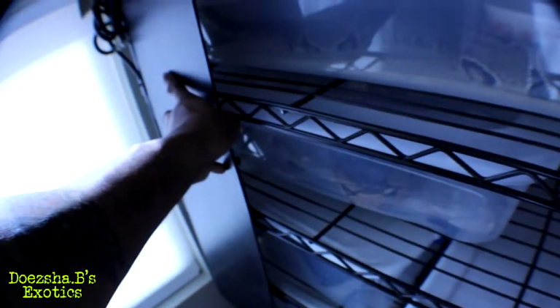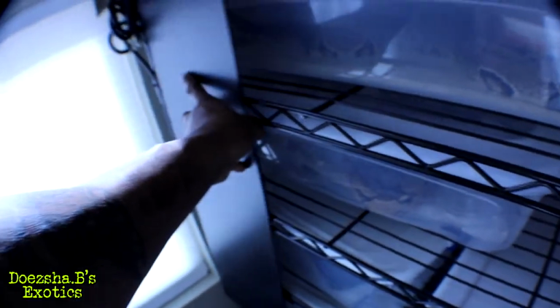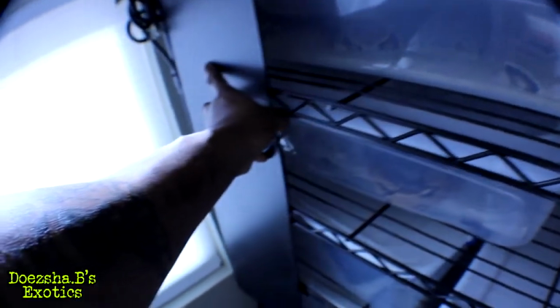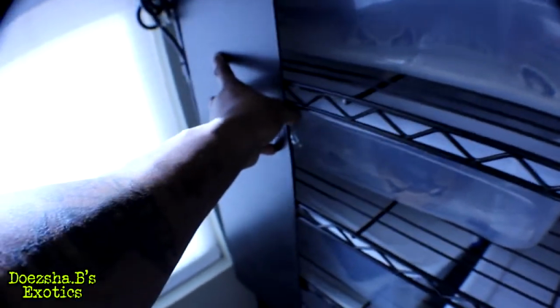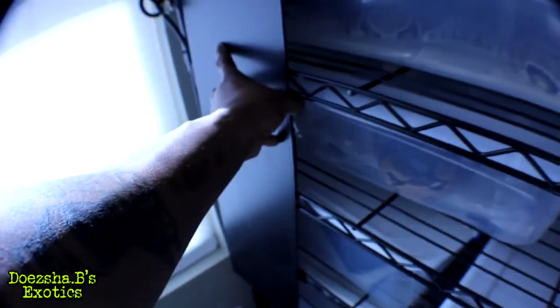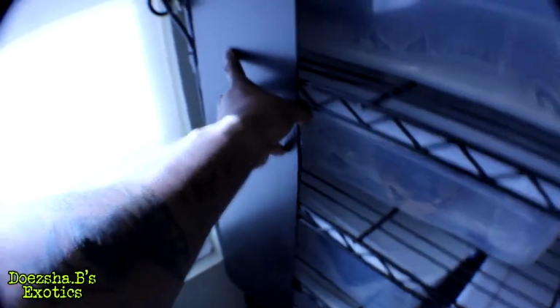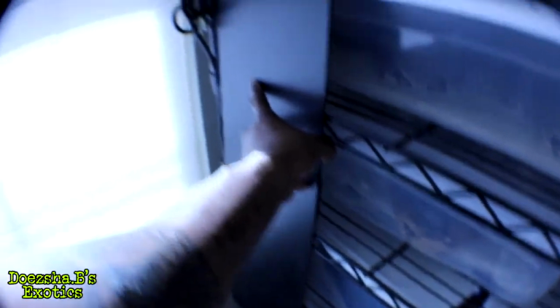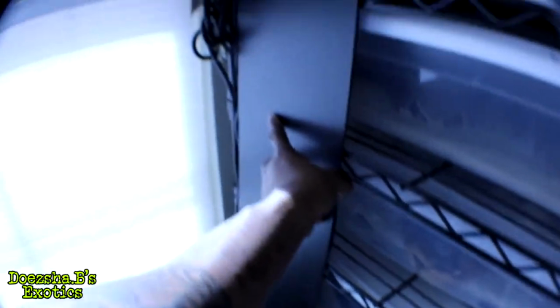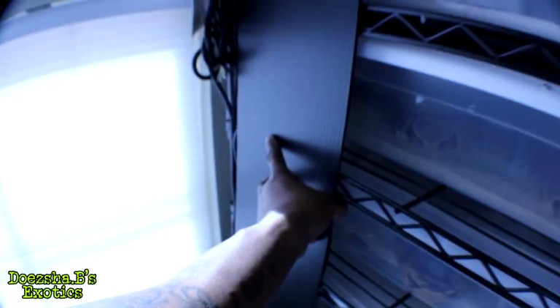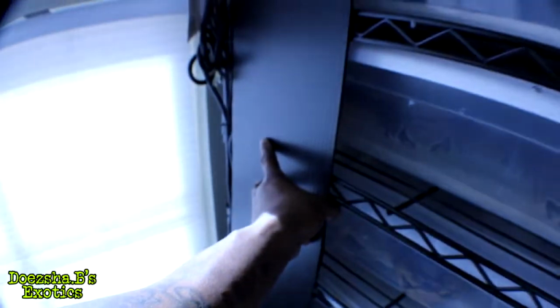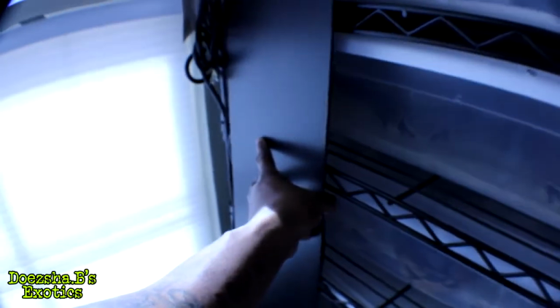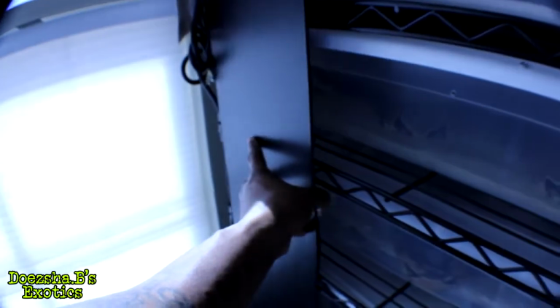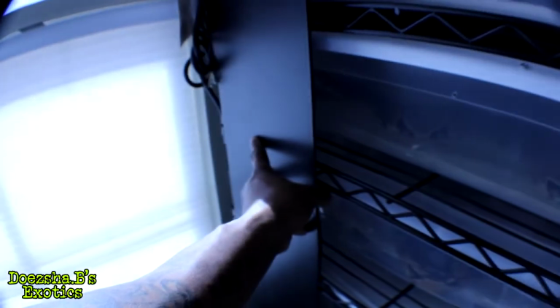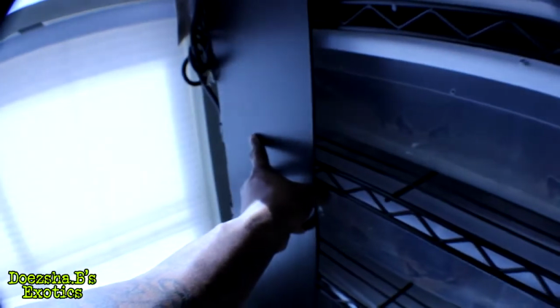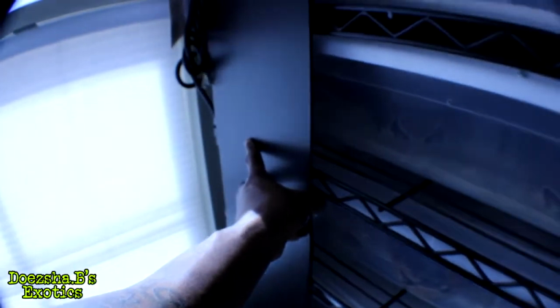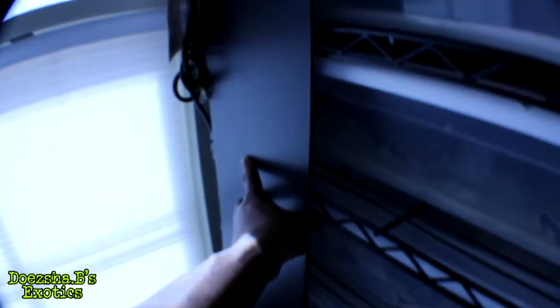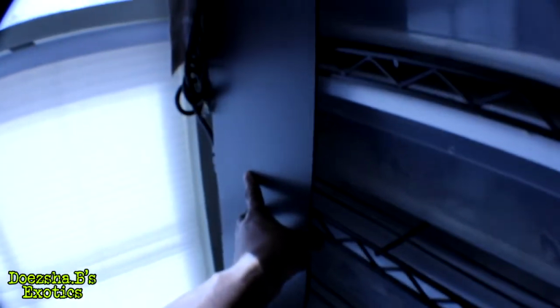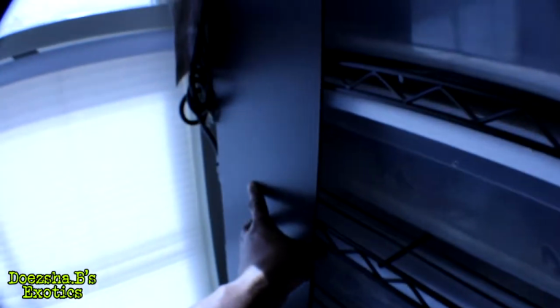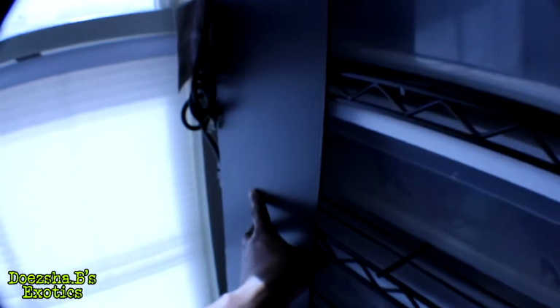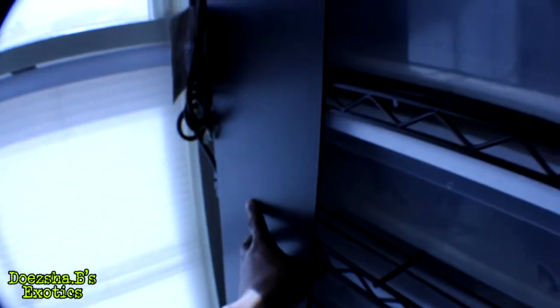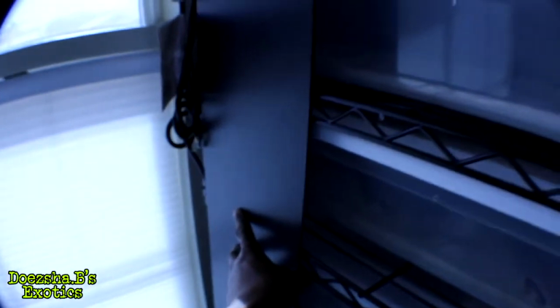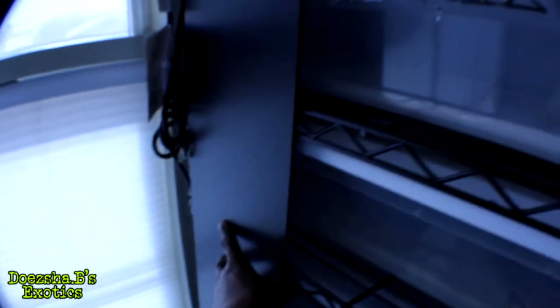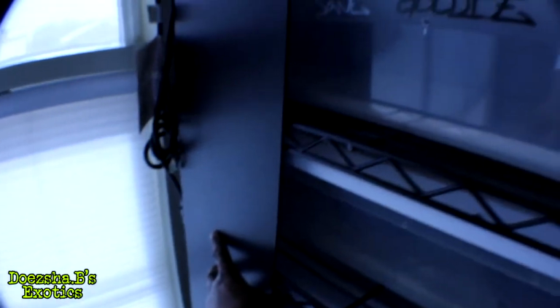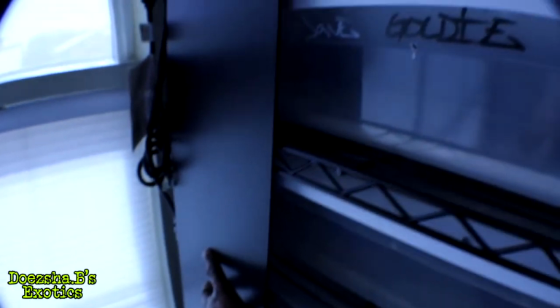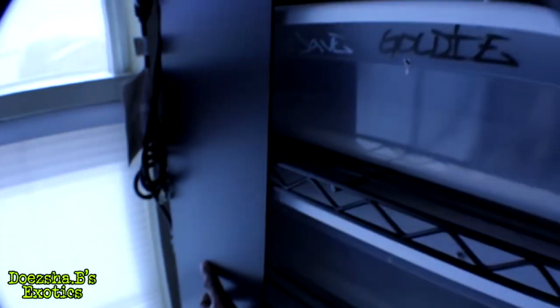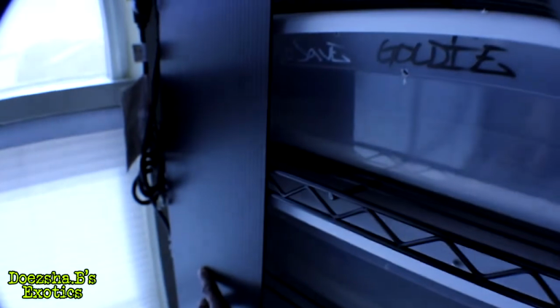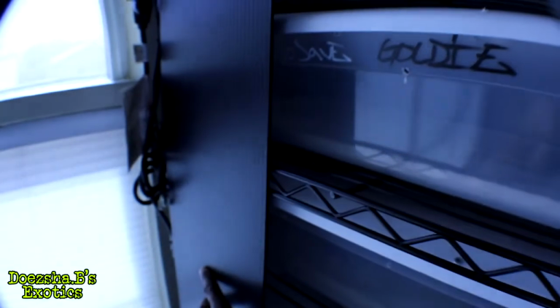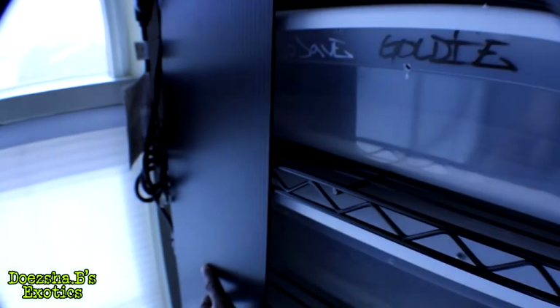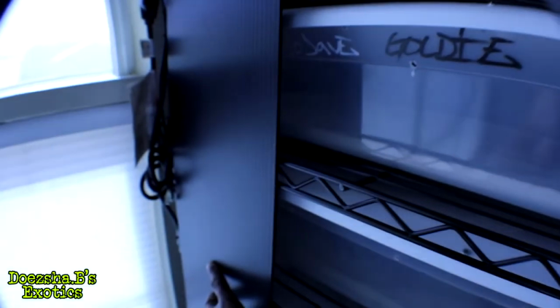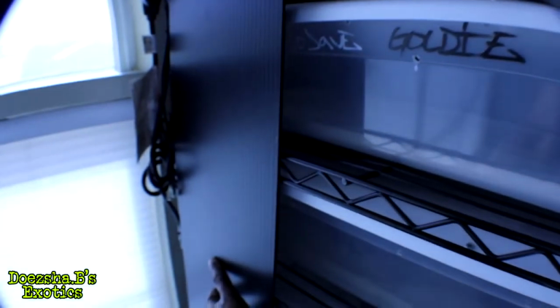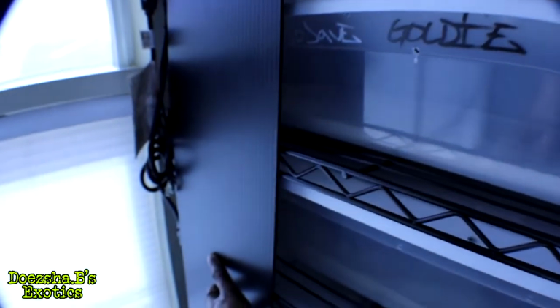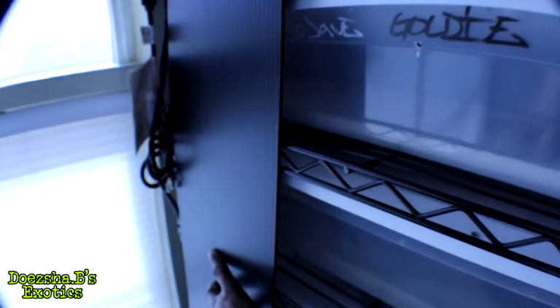I think it'll help with keeping some of the sunlight out and helping the snakes feel more secure.